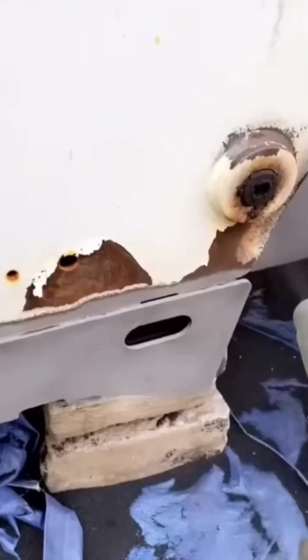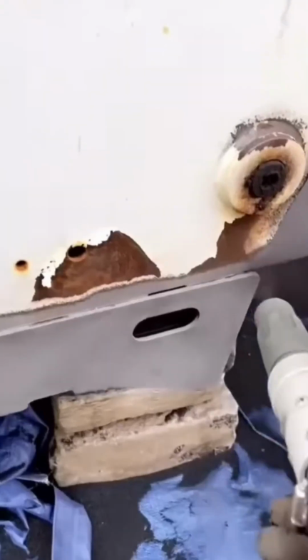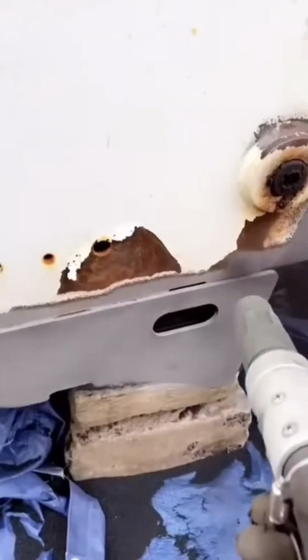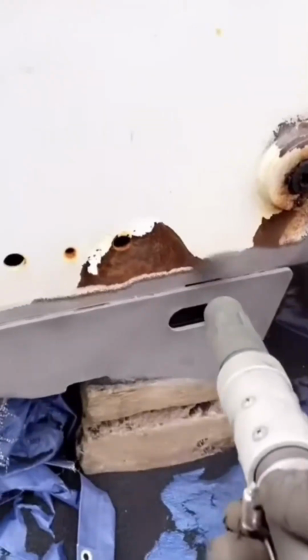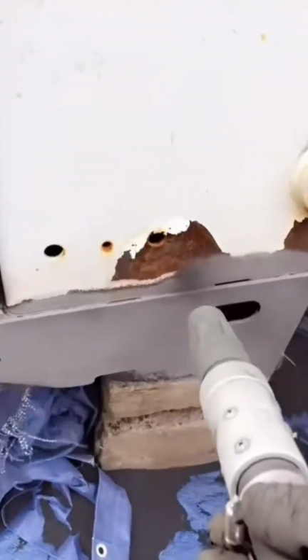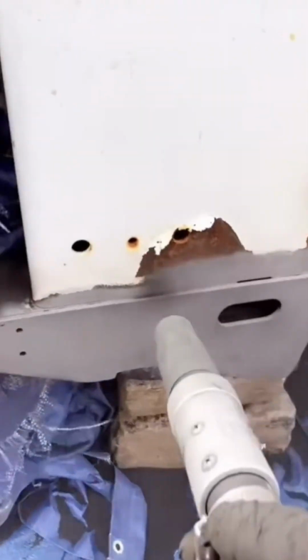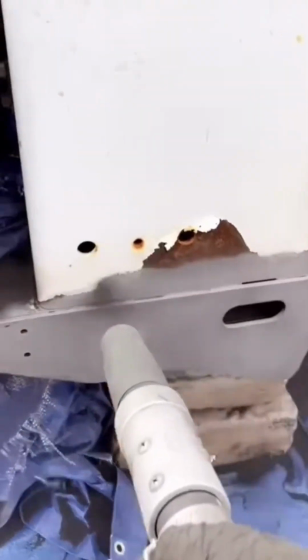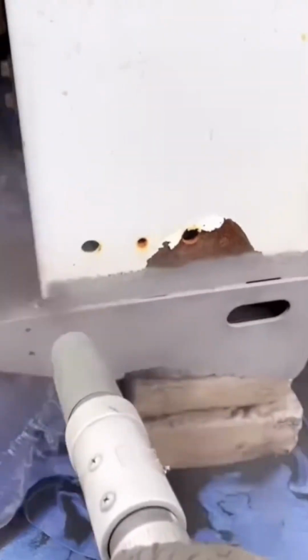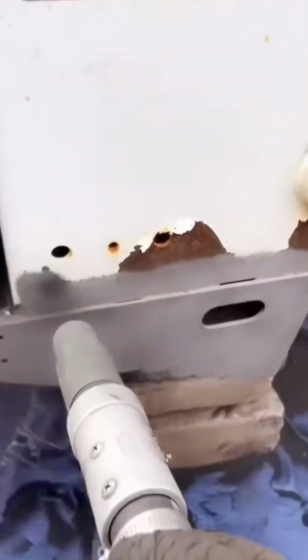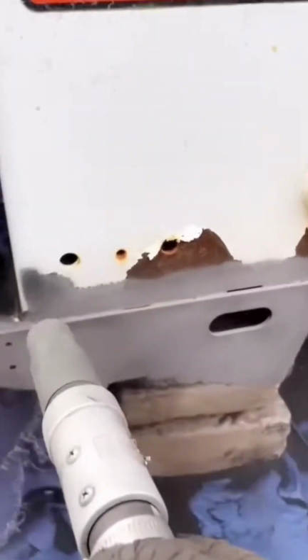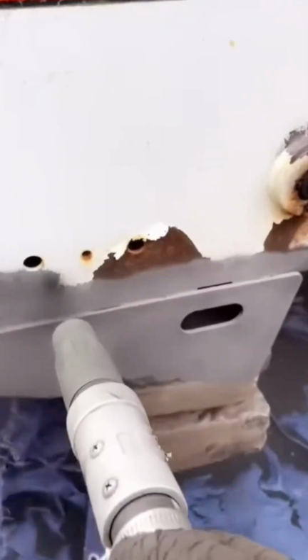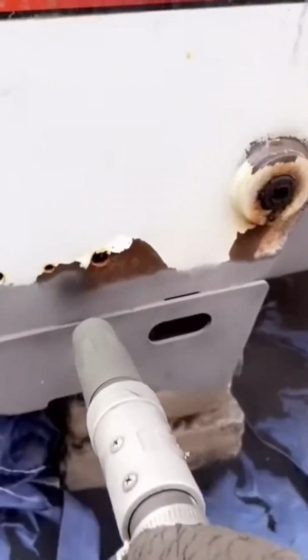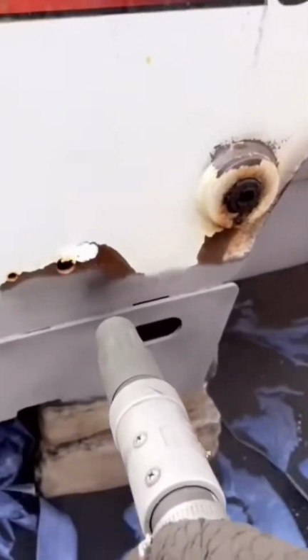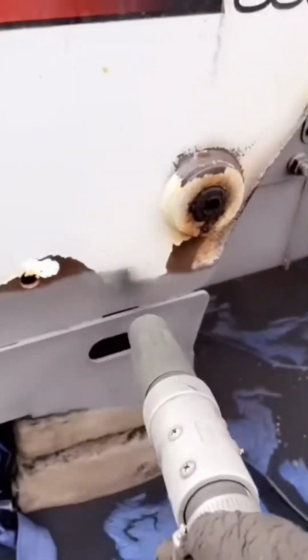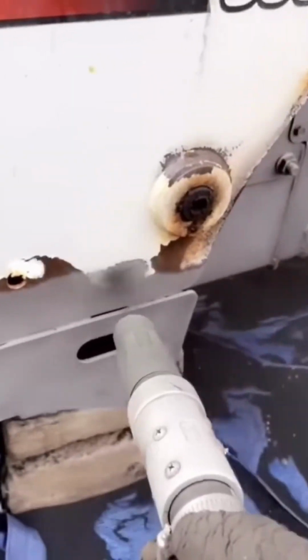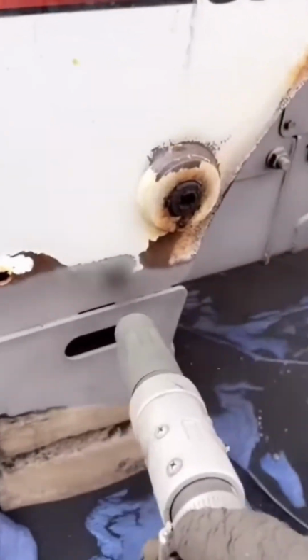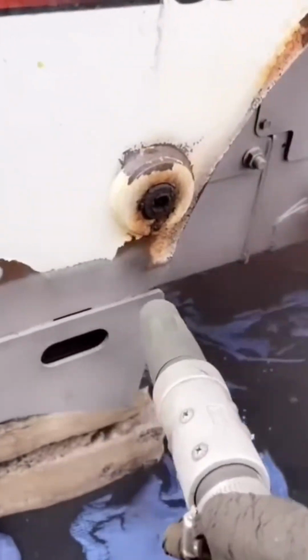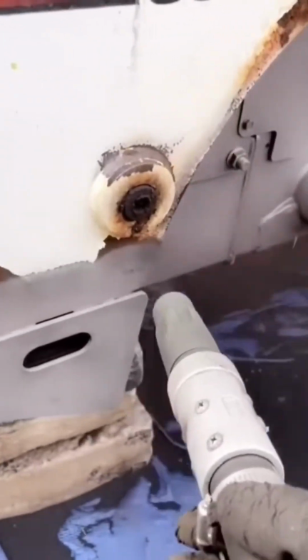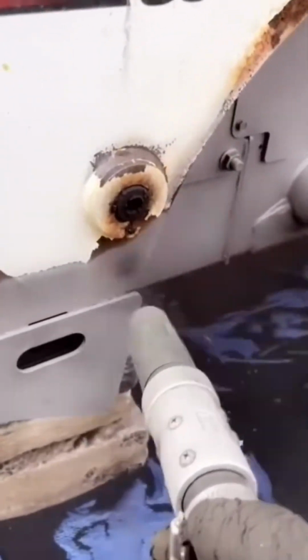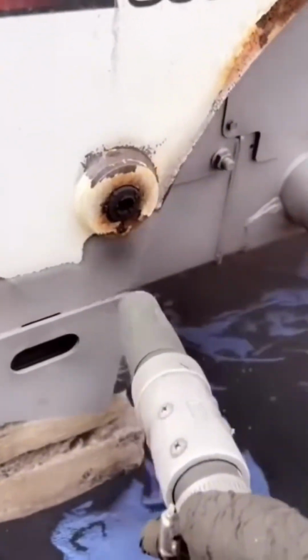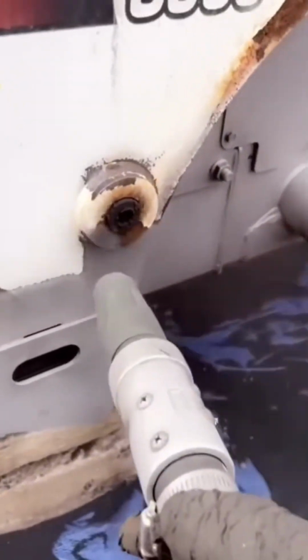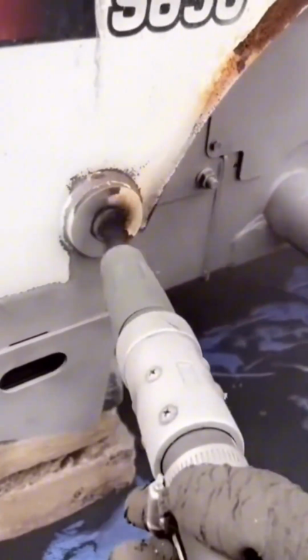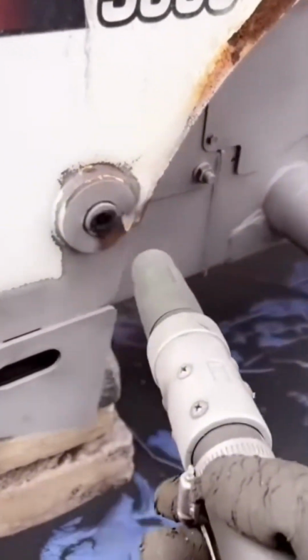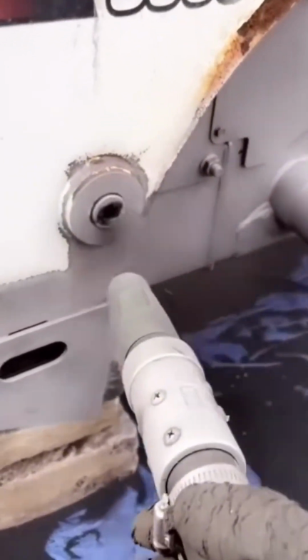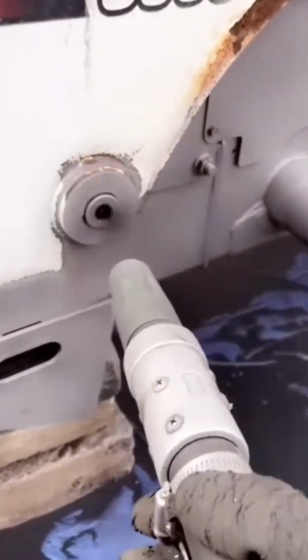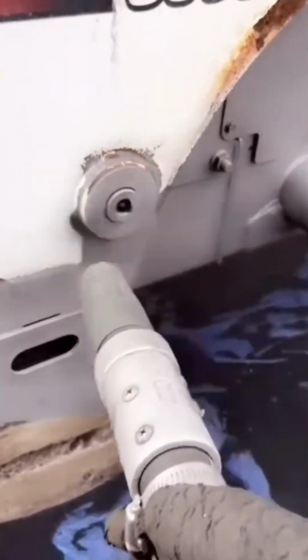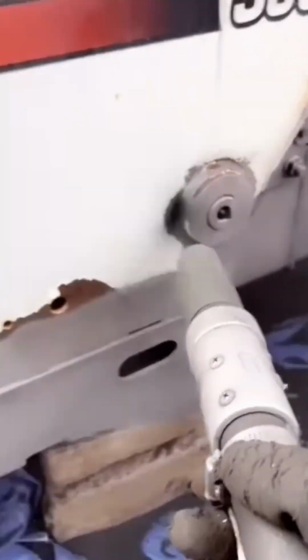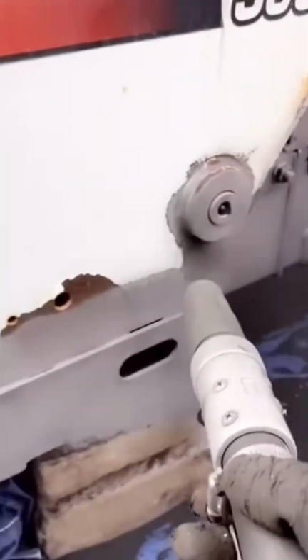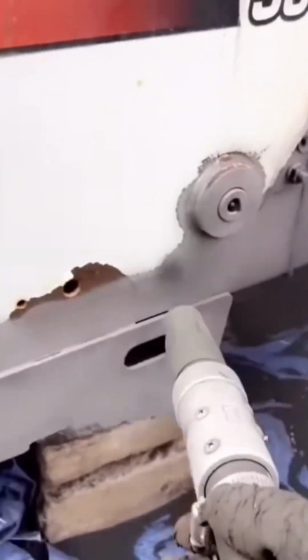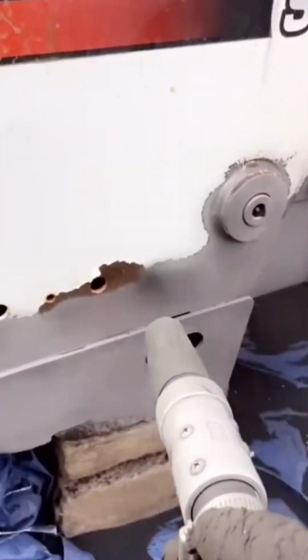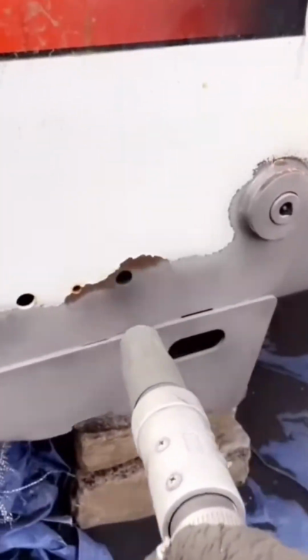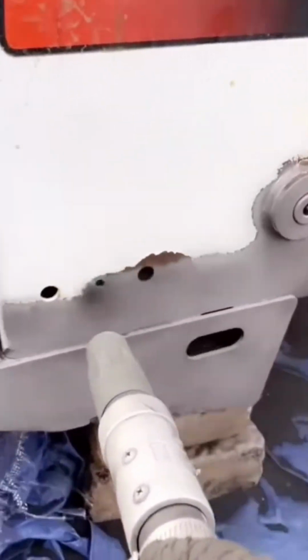An old rusted coat of paint gets stripped away, leaving fresh metal ready for a second chance.